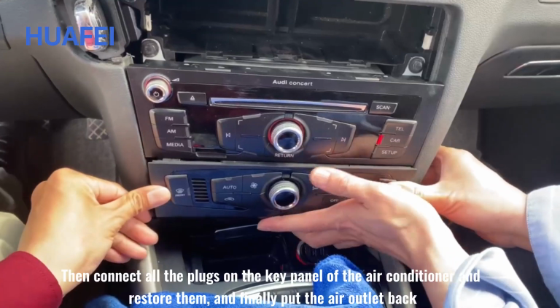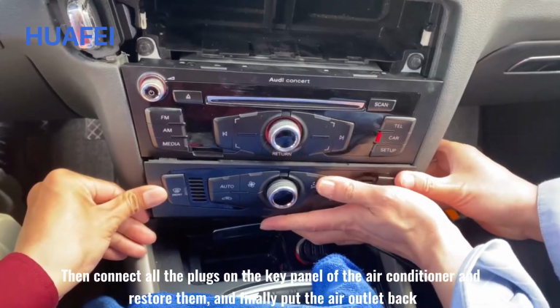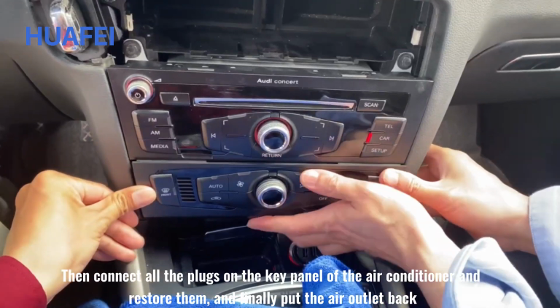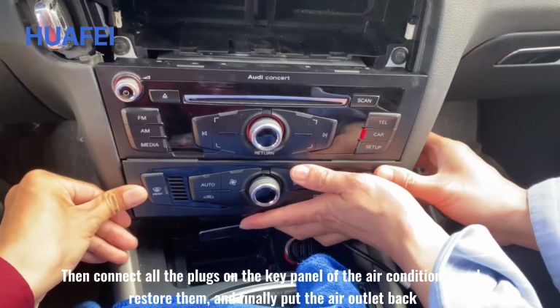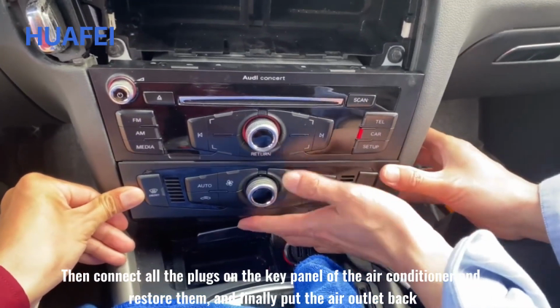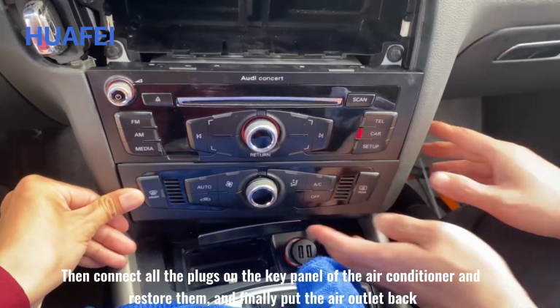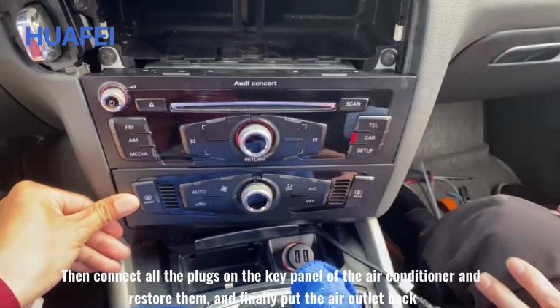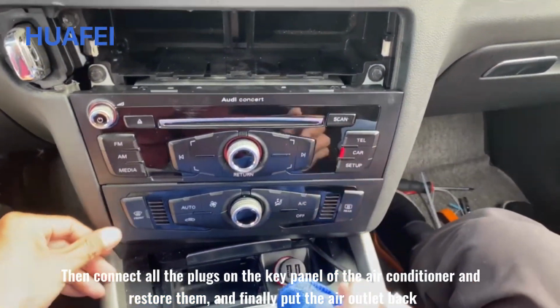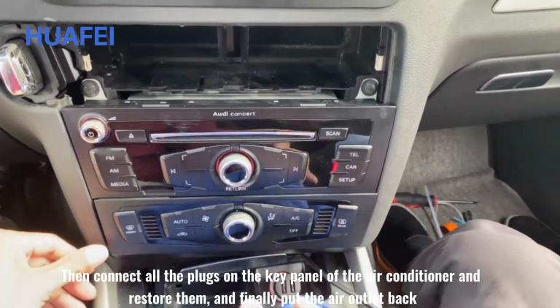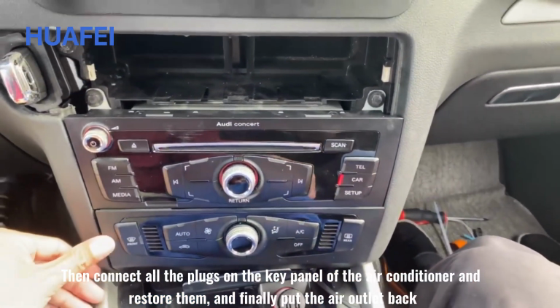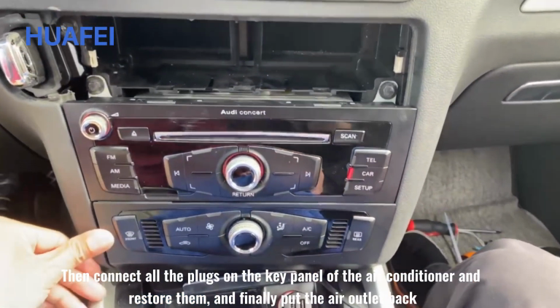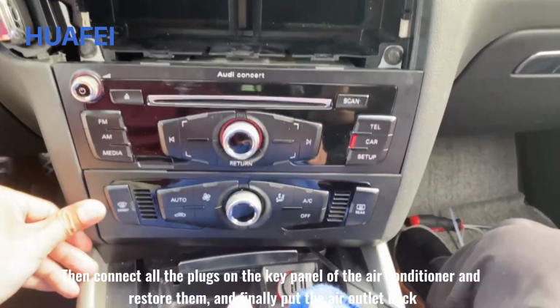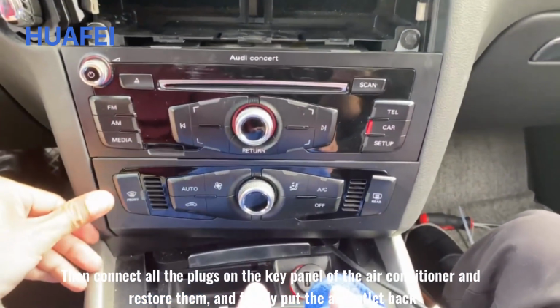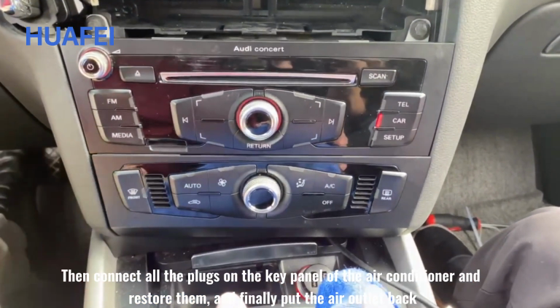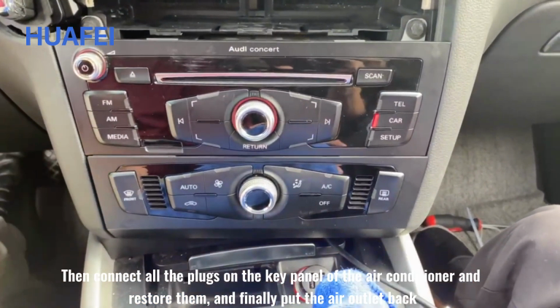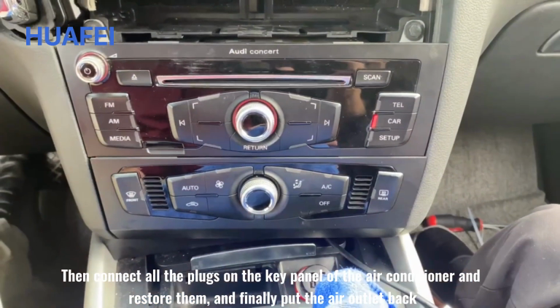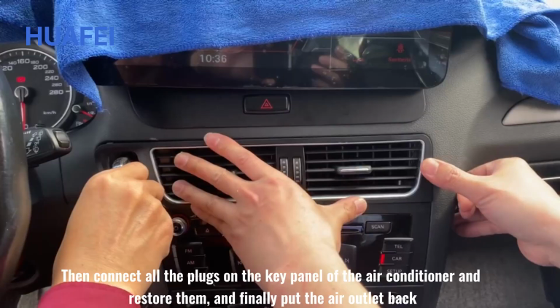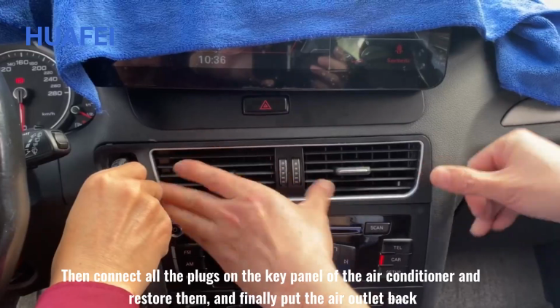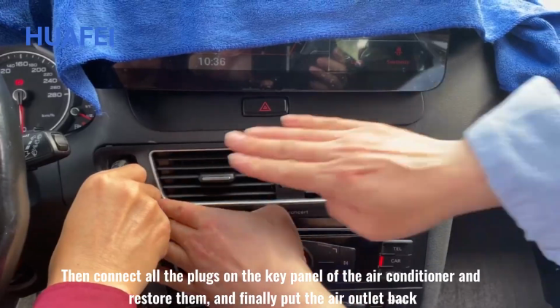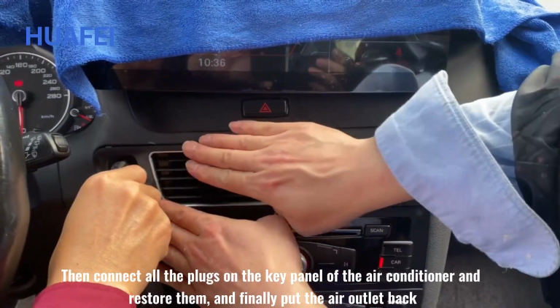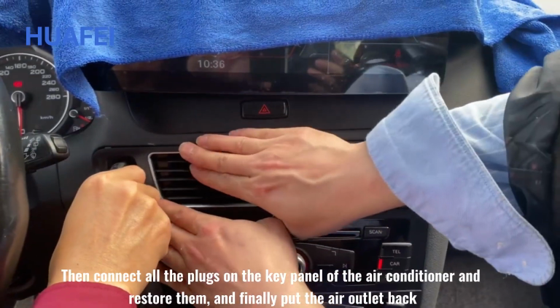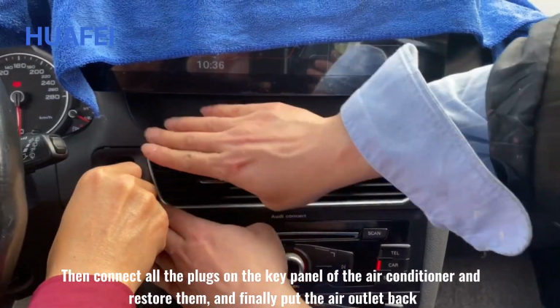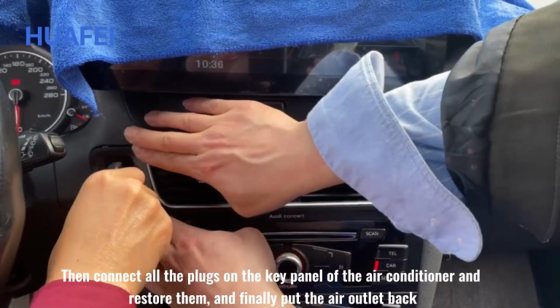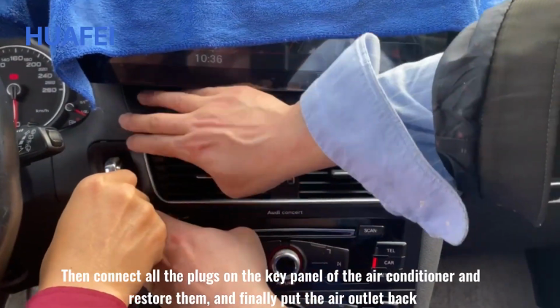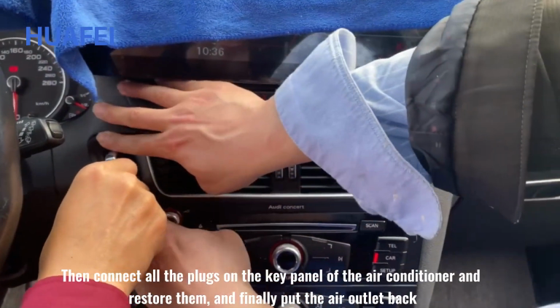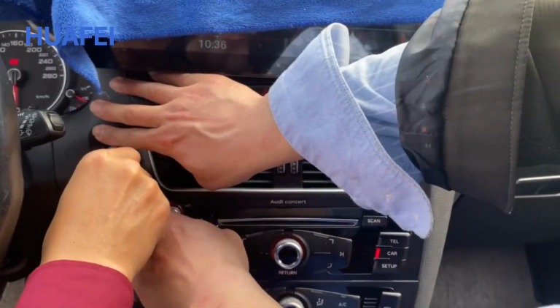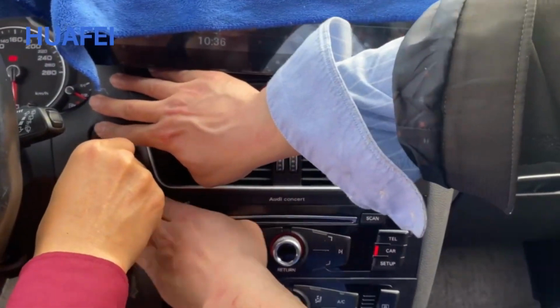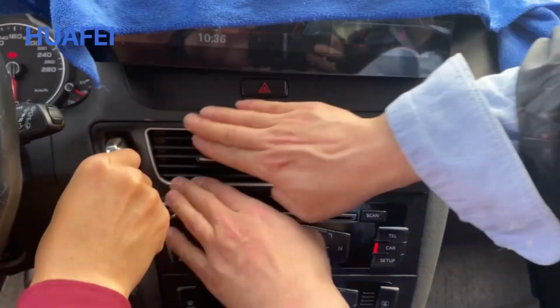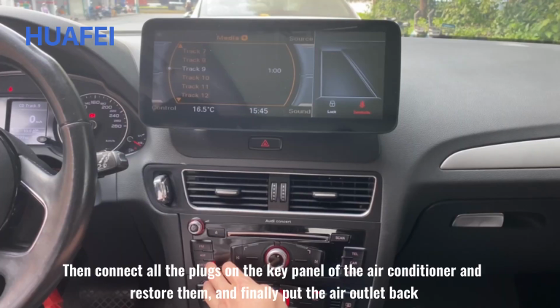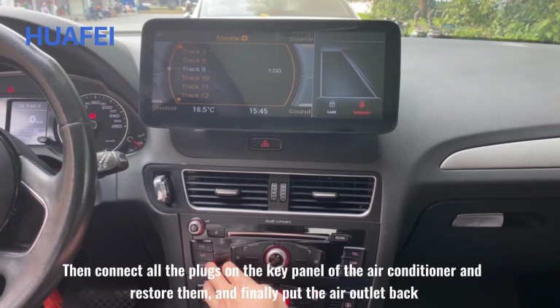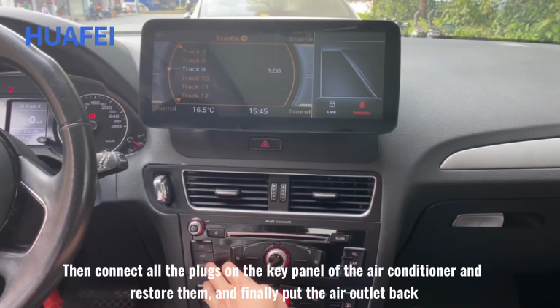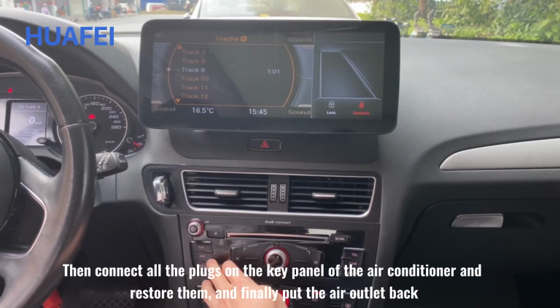Connect all the plugs on the key panel of the air conditioner and restore them, and finally put the air outlet back.